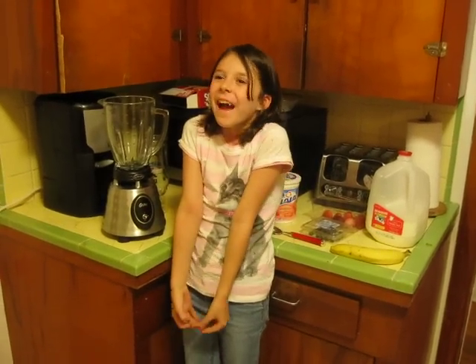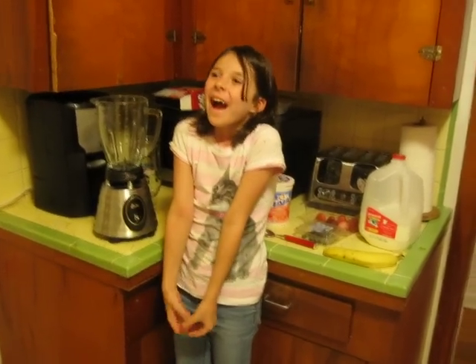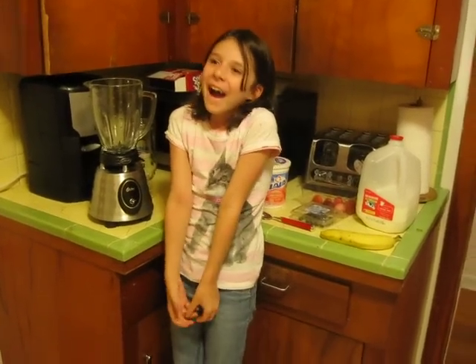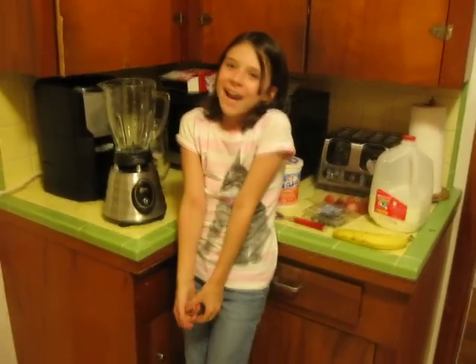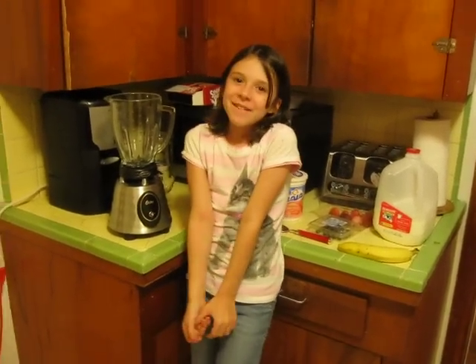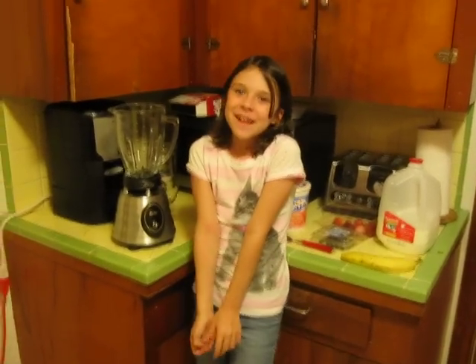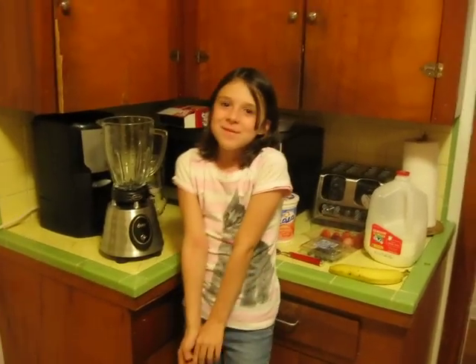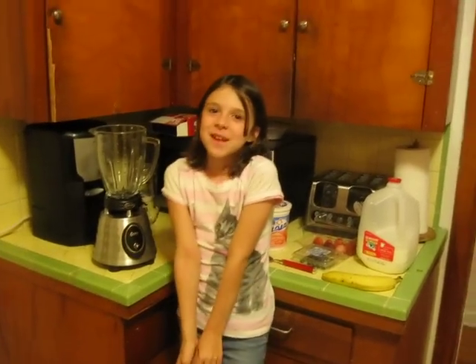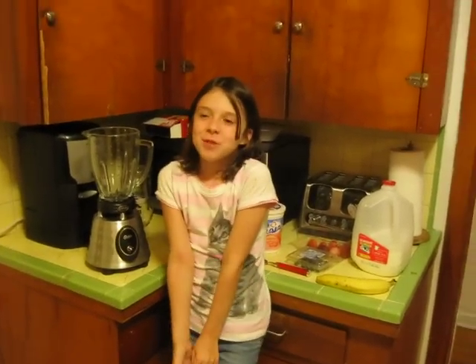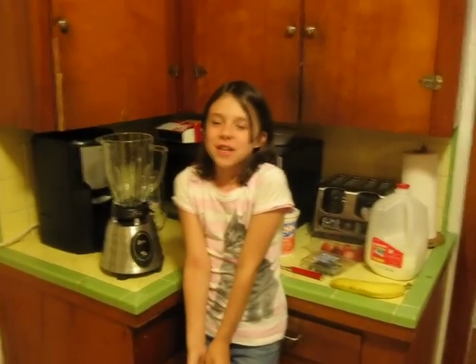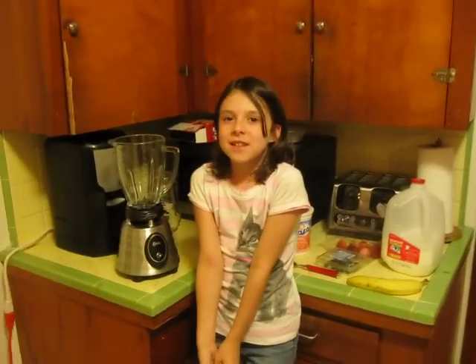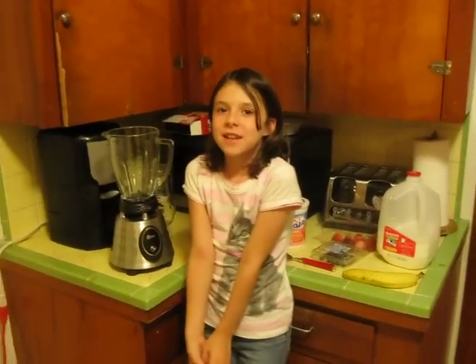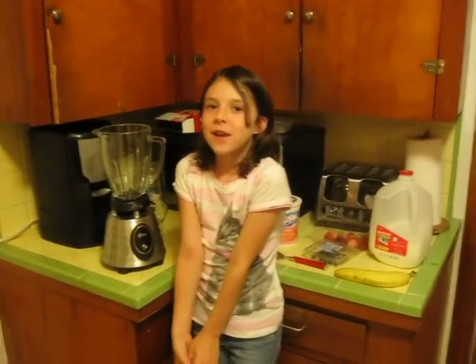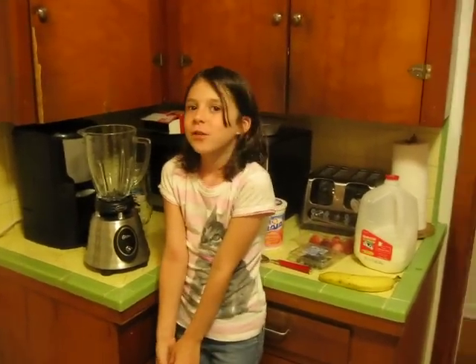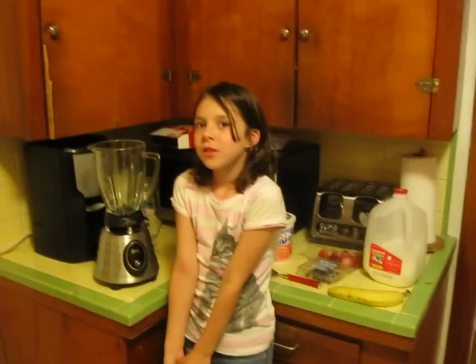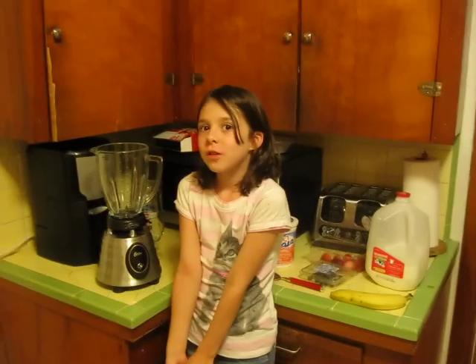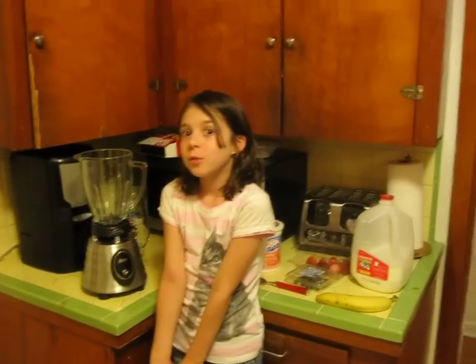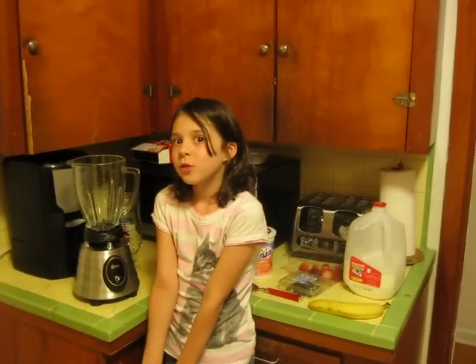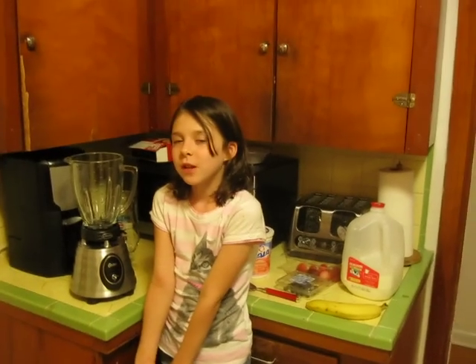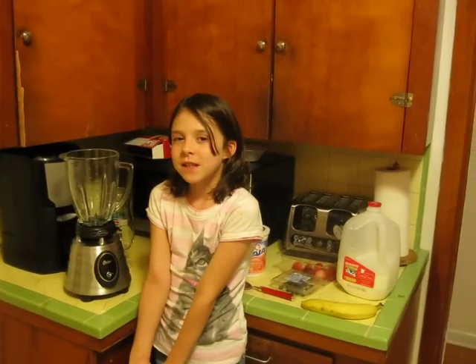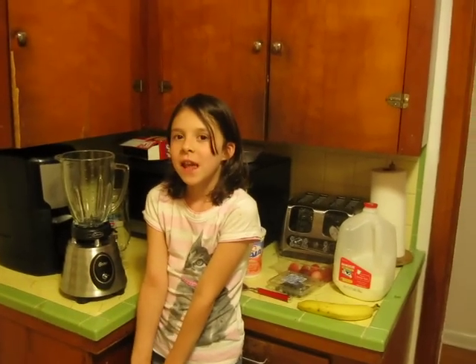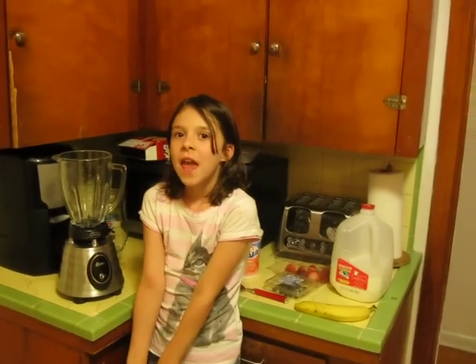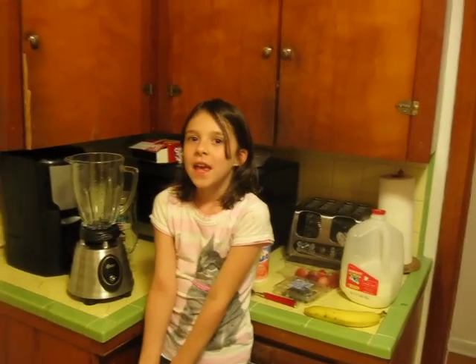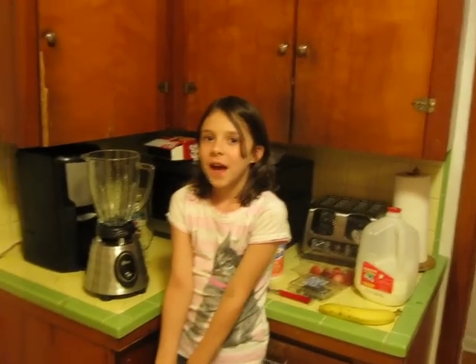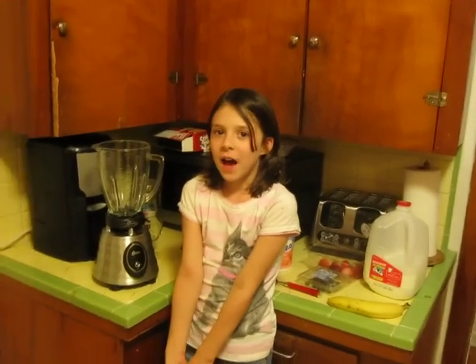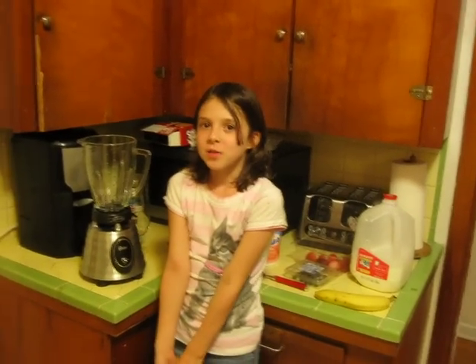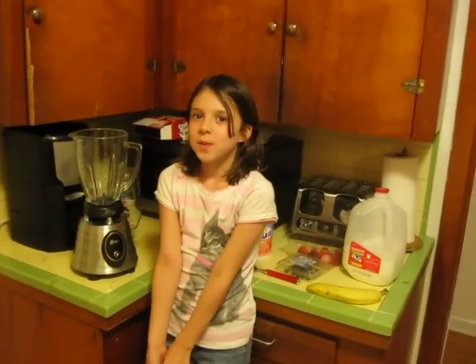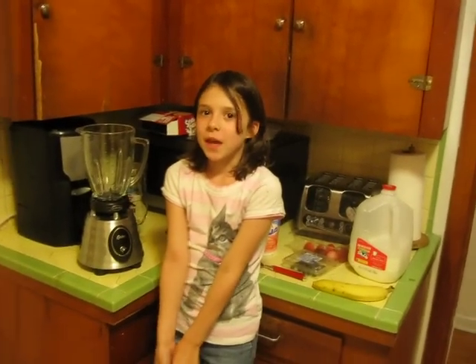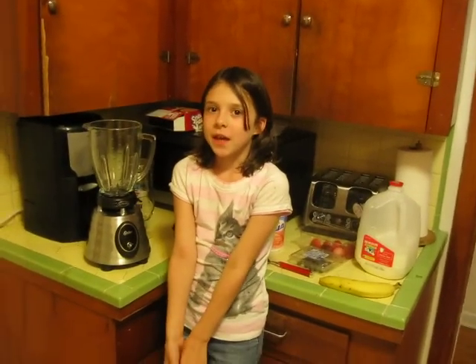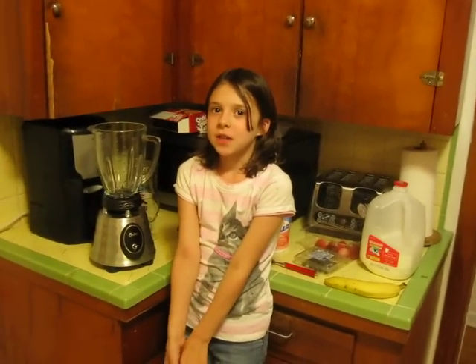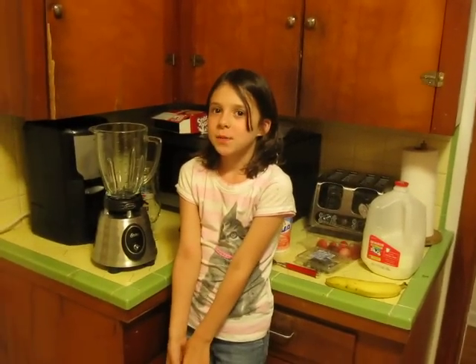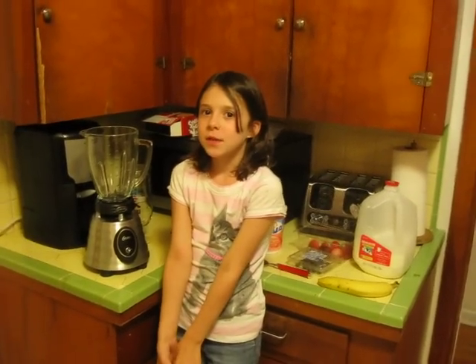Hi, my name is Emily and today's first homeschool lesson is how to make a smoothie.